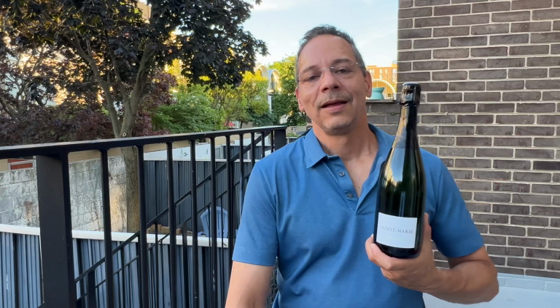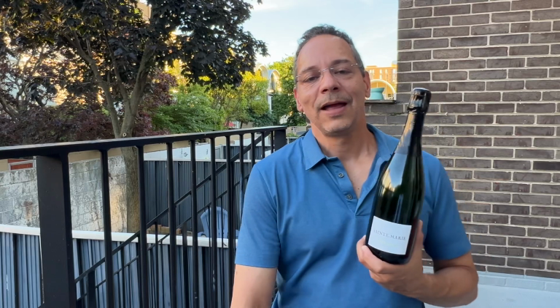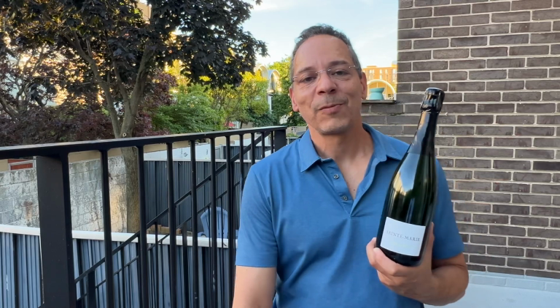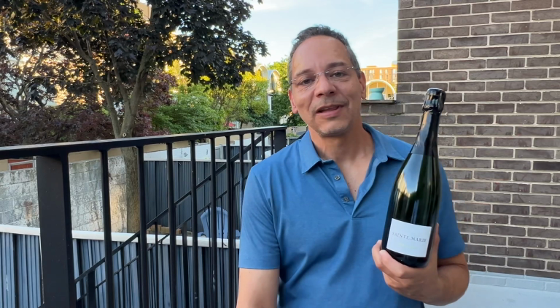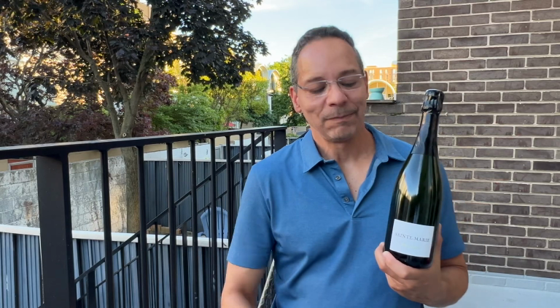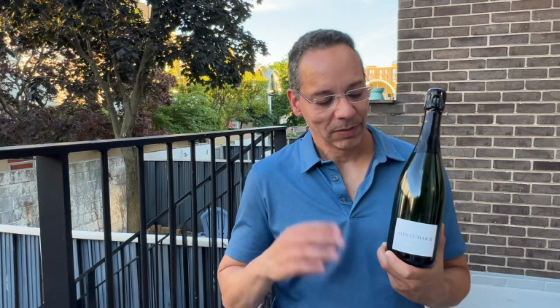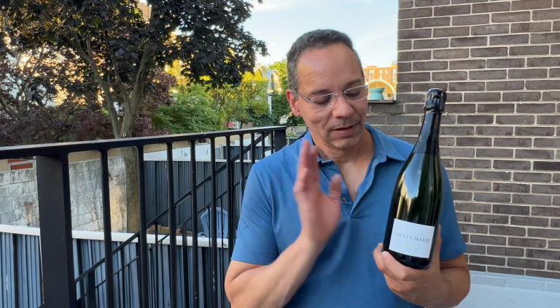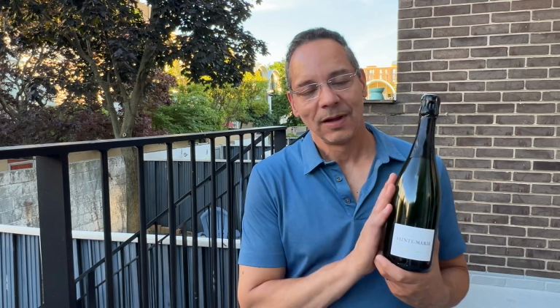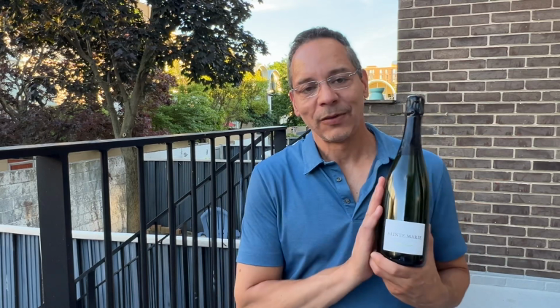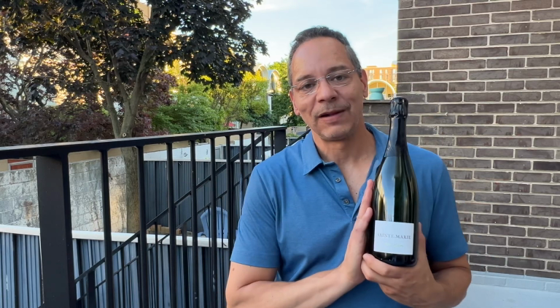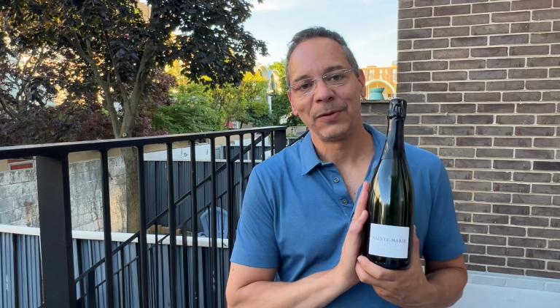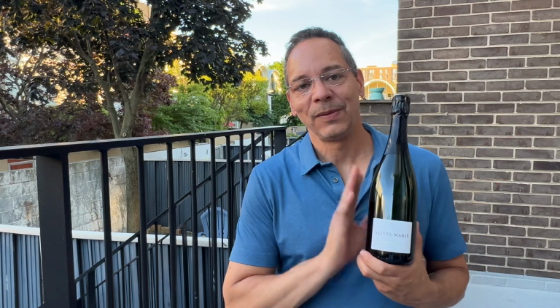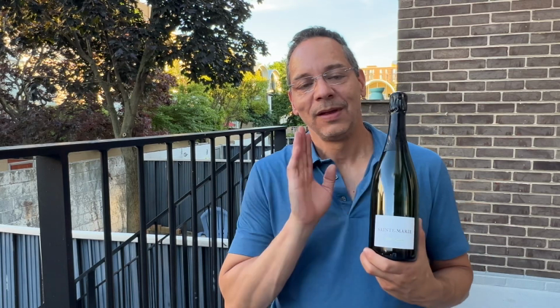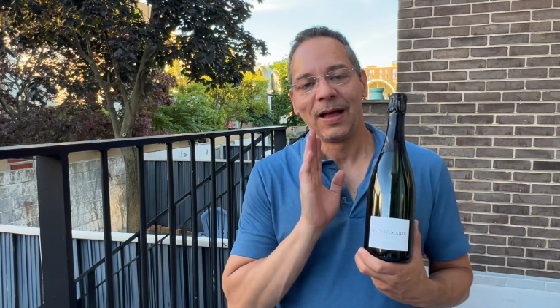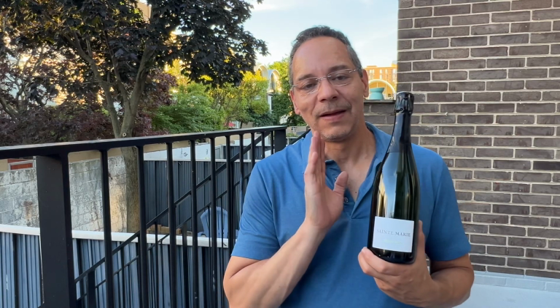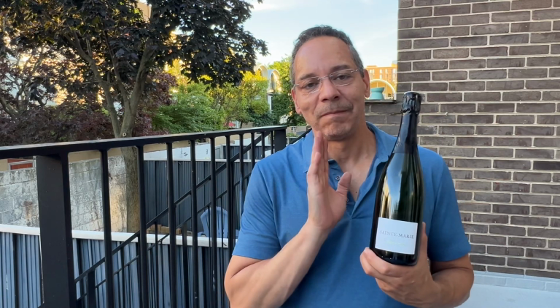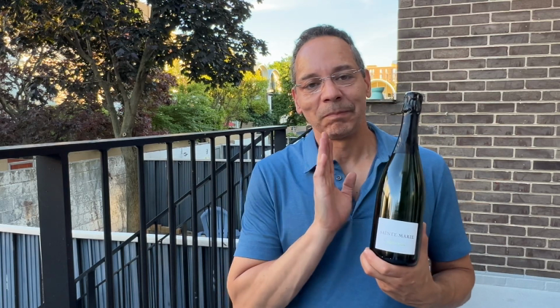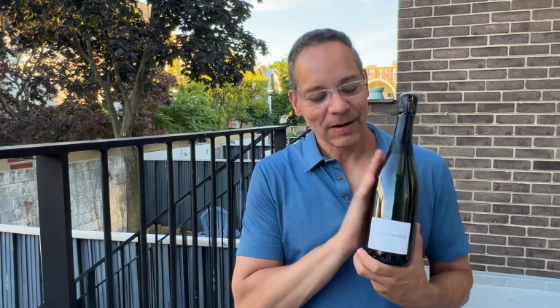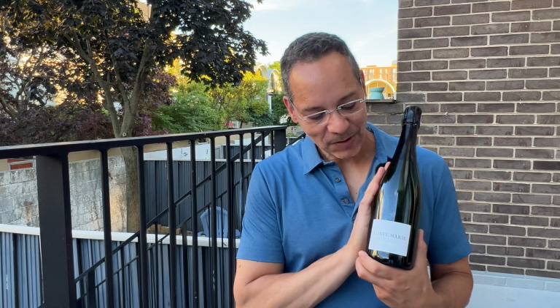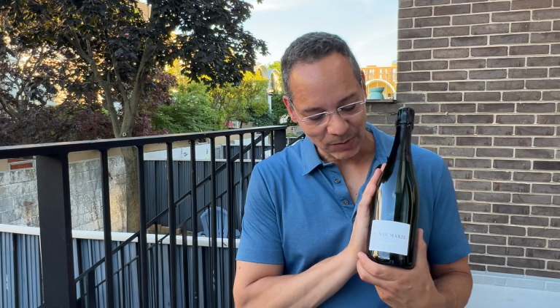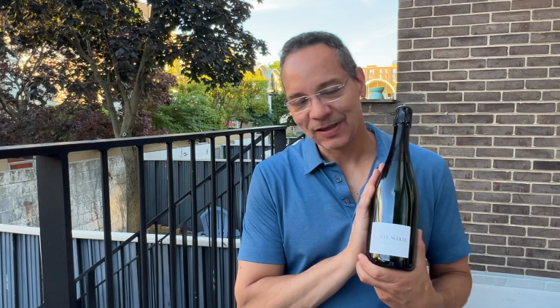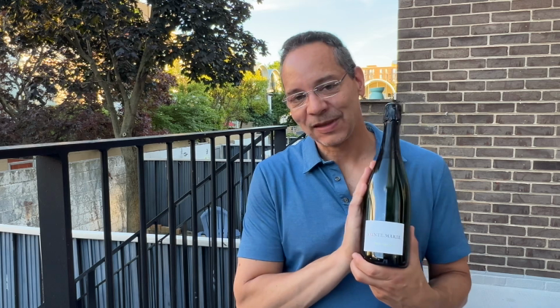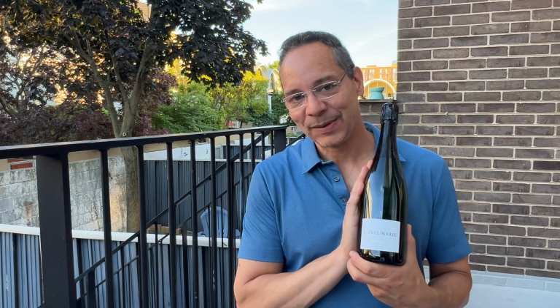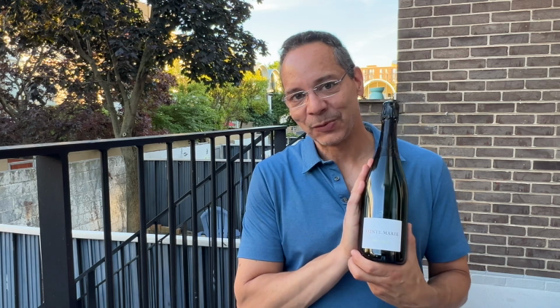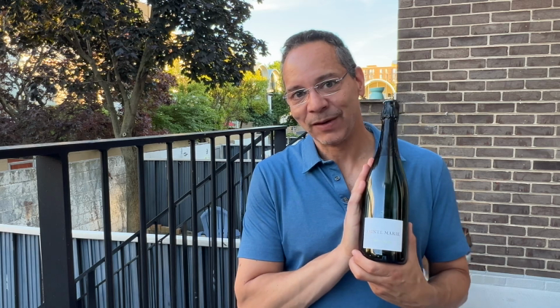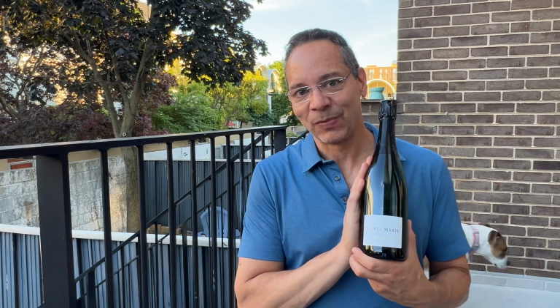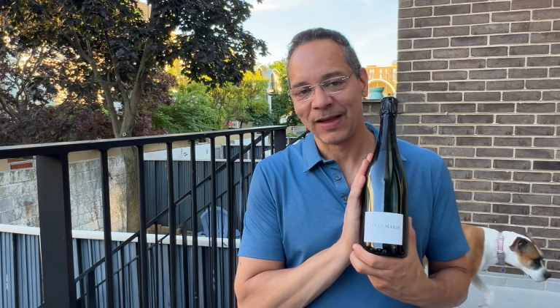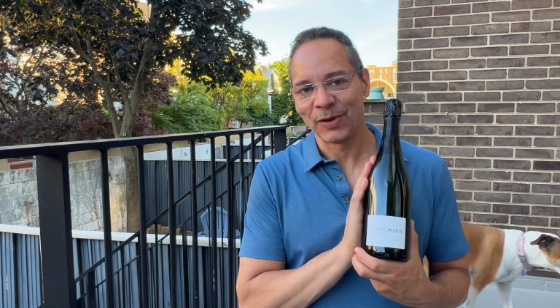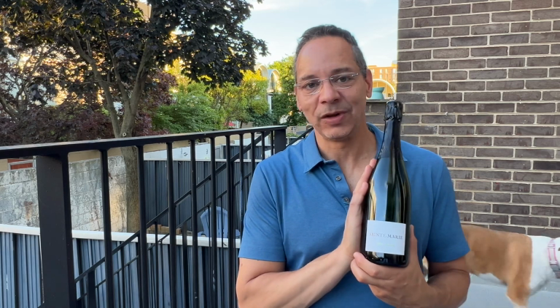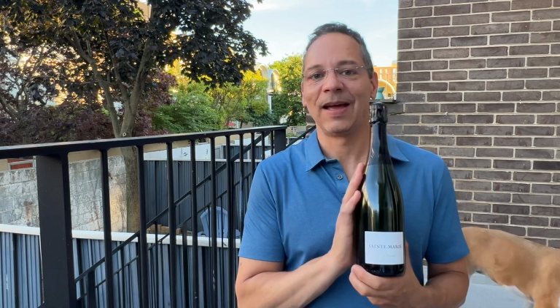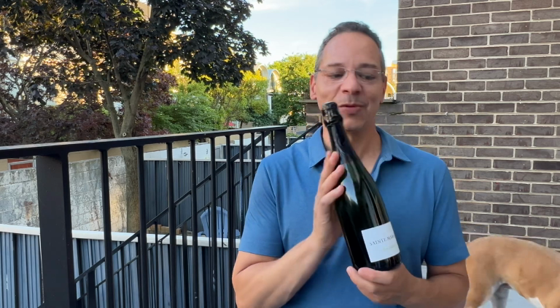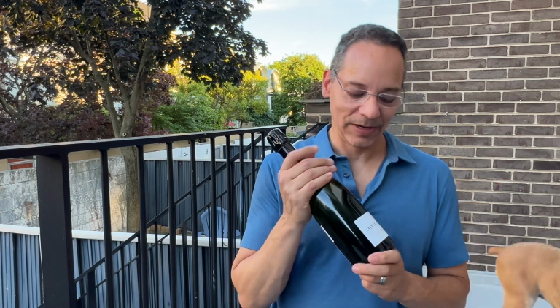Hey there, Sparklist. Another bottle for you — kind of a special one. This one's a little bit more rare. It's a real treat to have this one here.